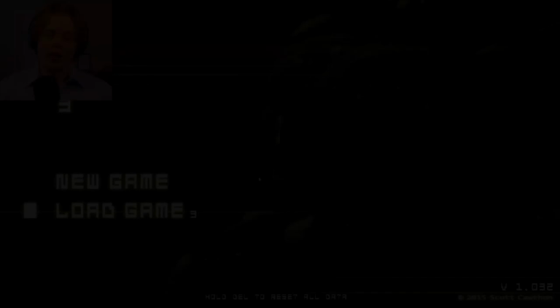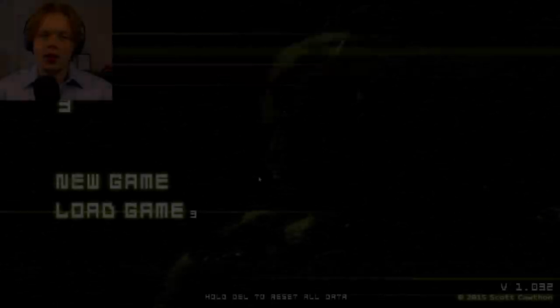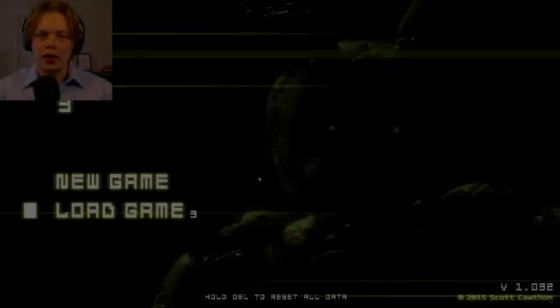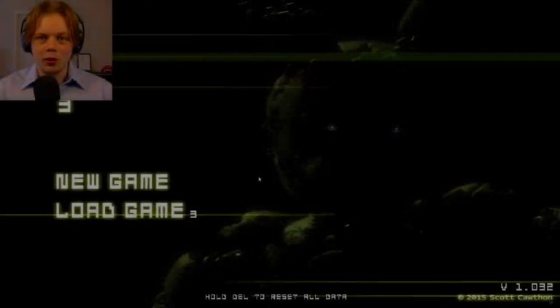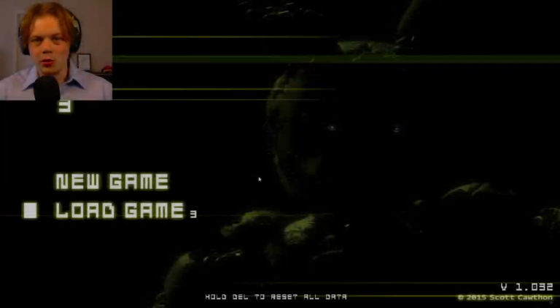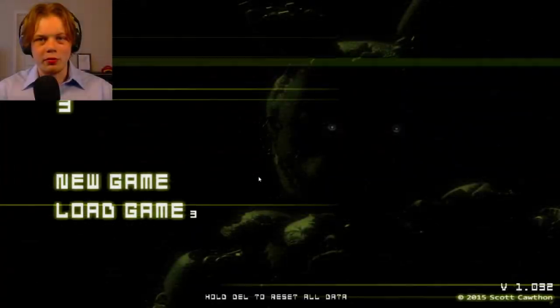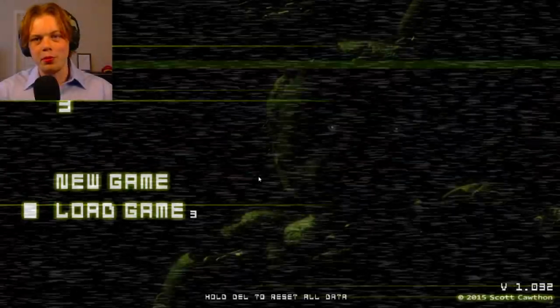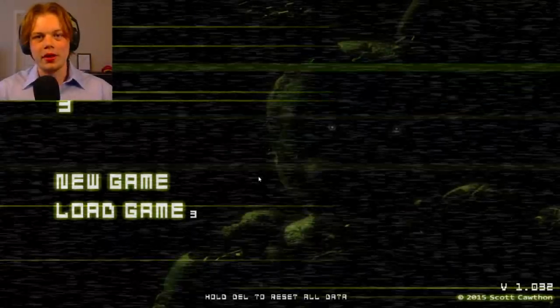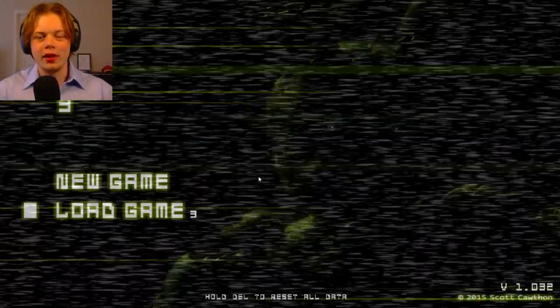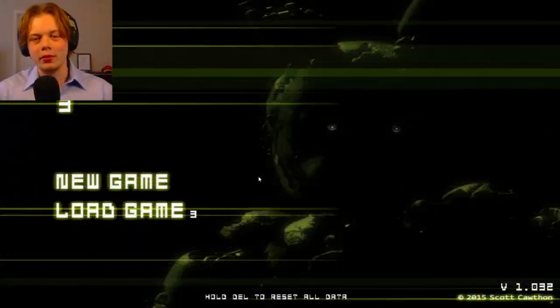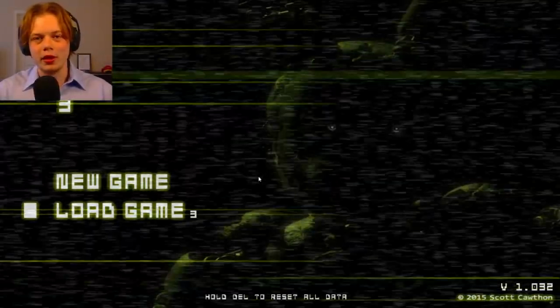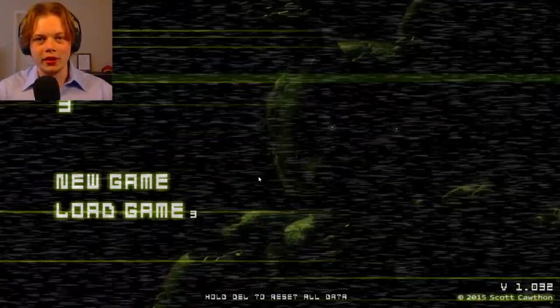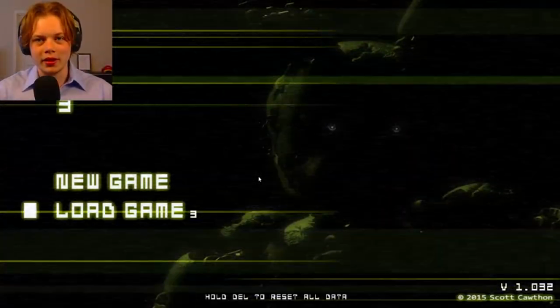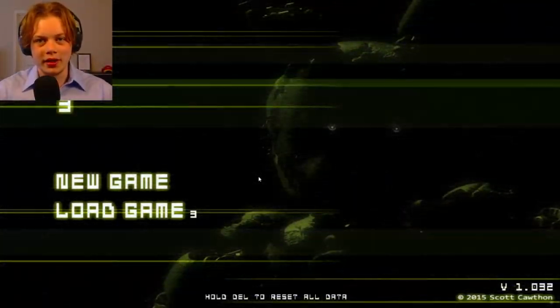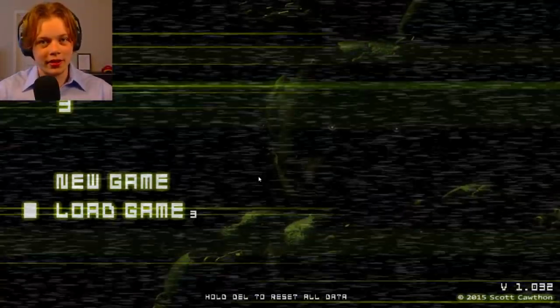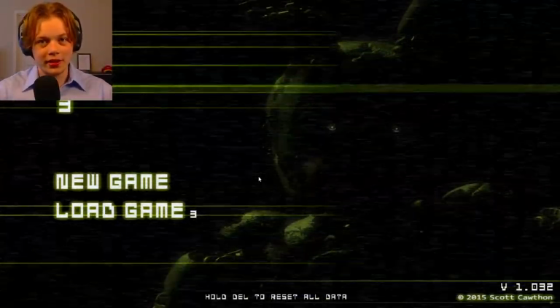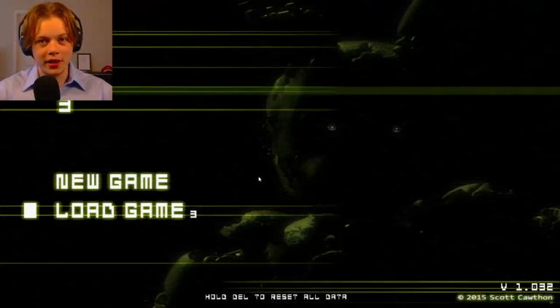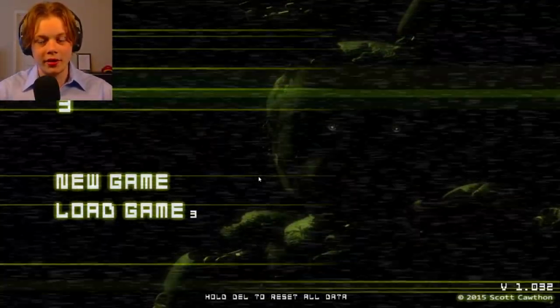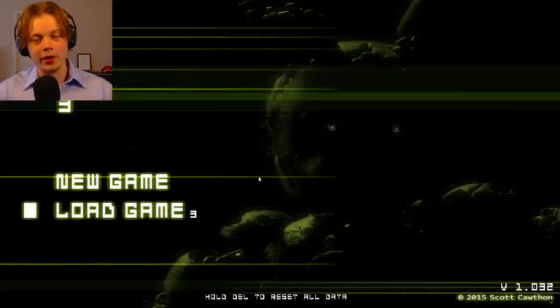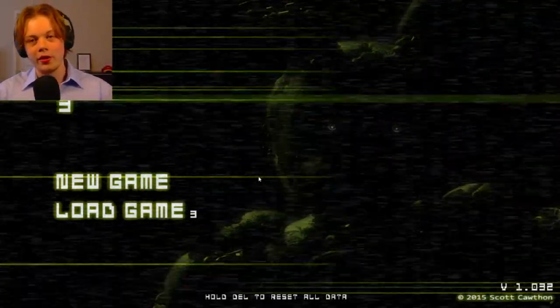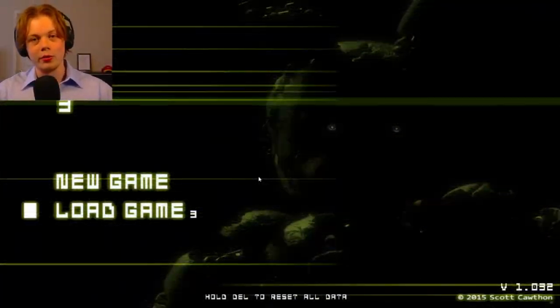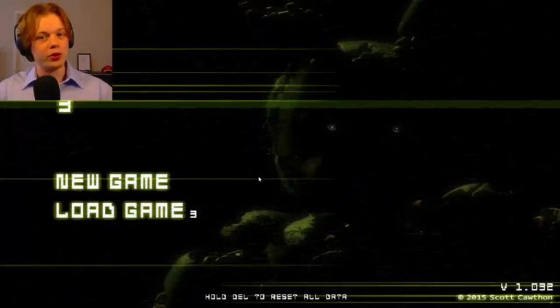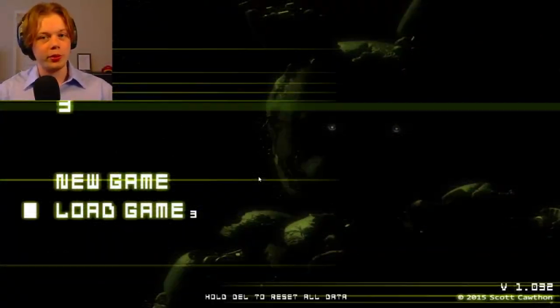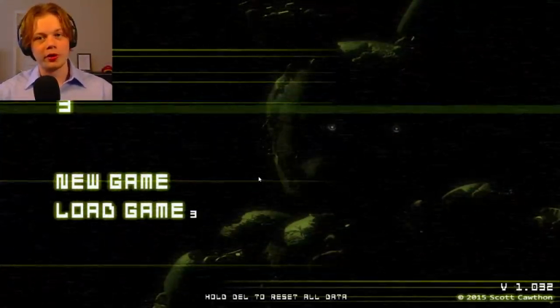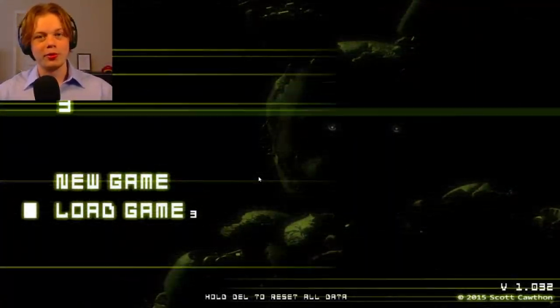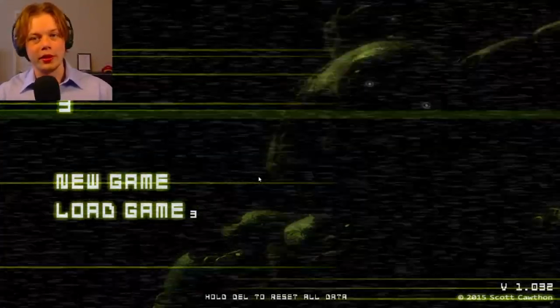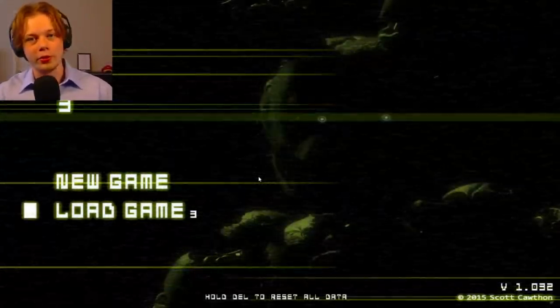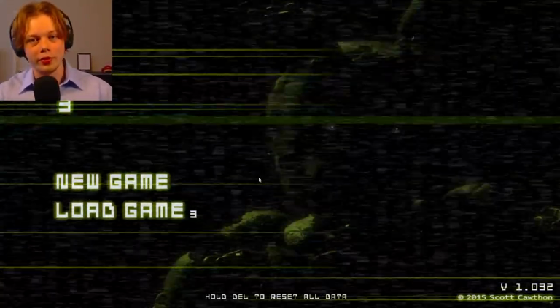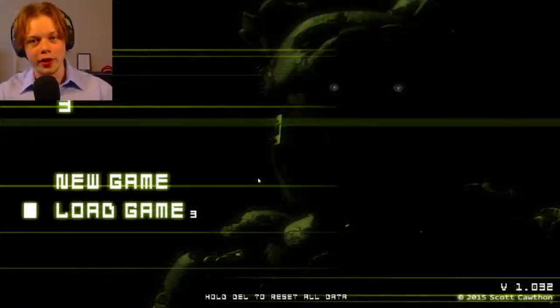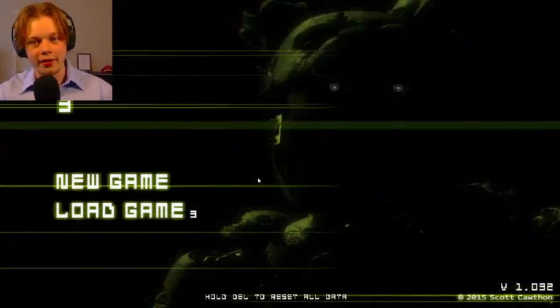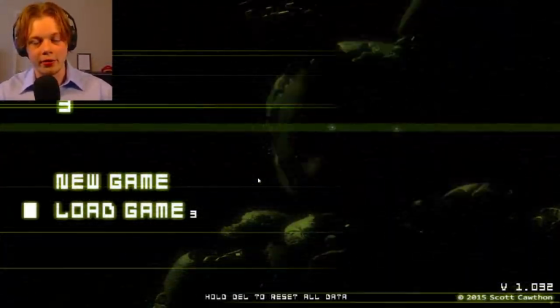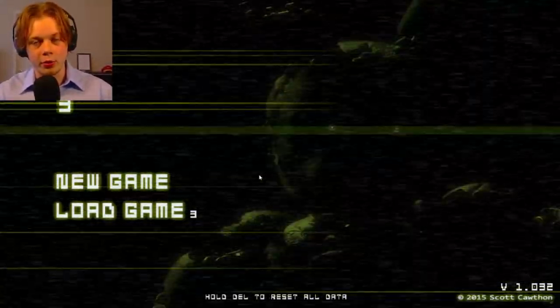Hello everybody, I'm Lunisk, and today we are resuming our playthrough of FNAF 3.